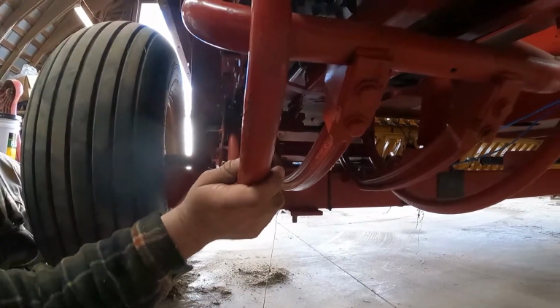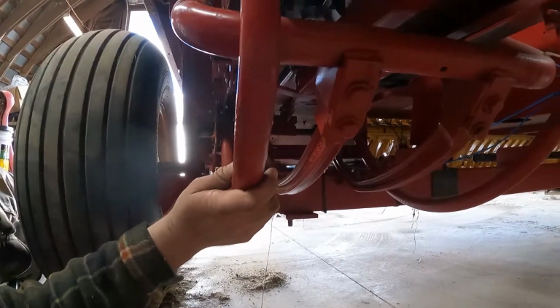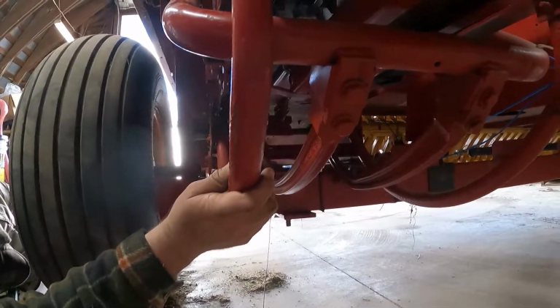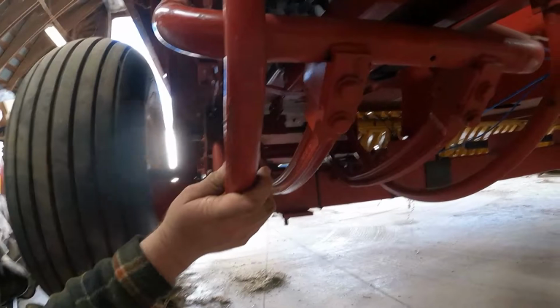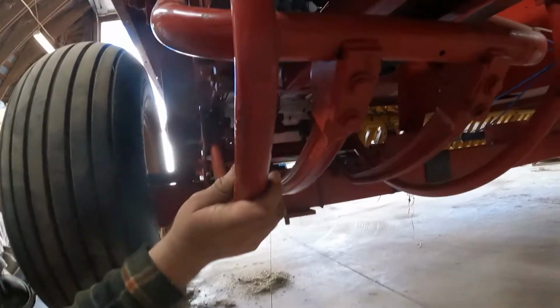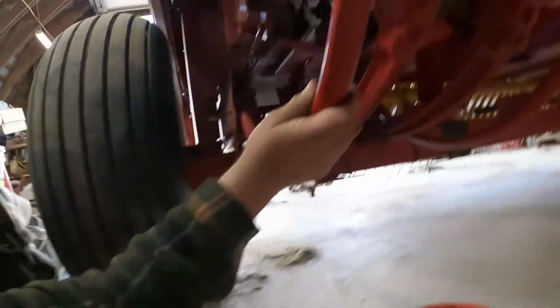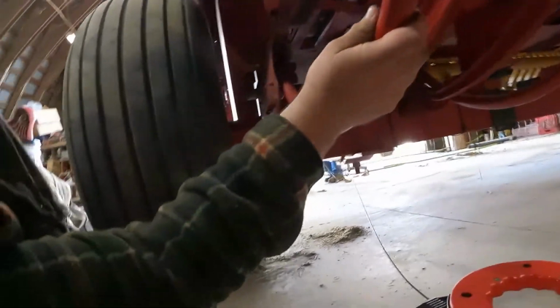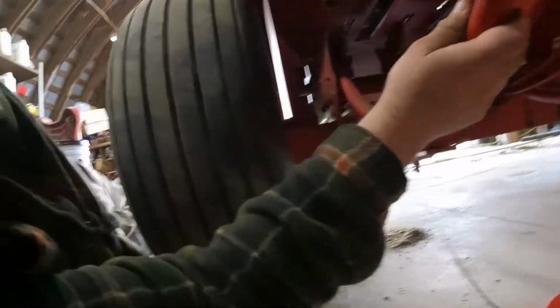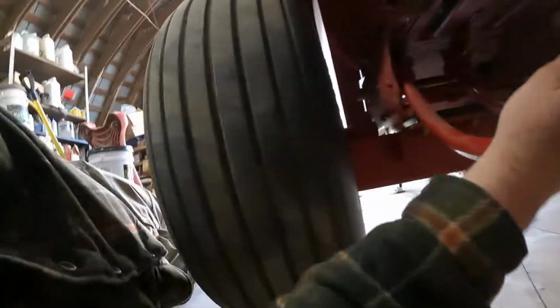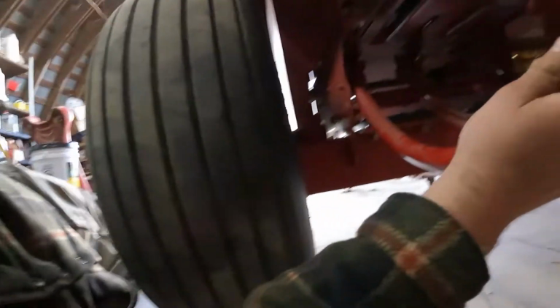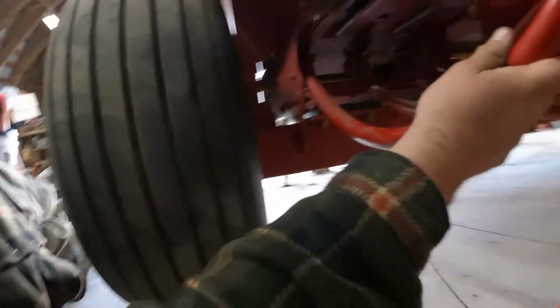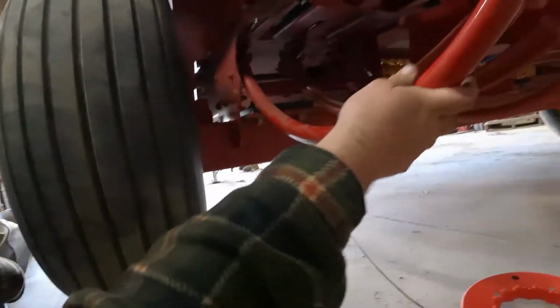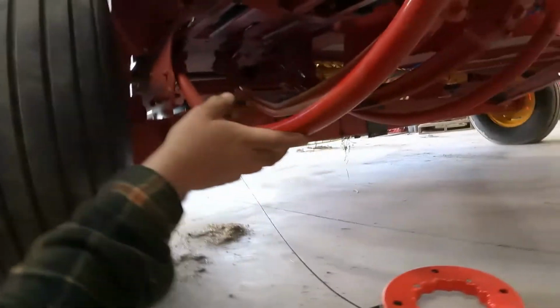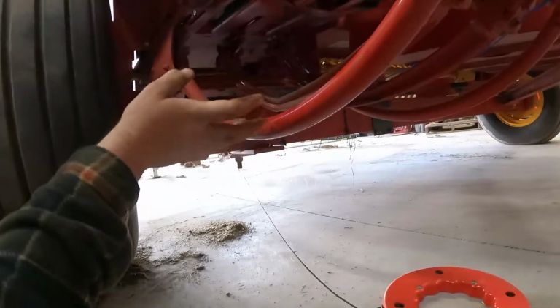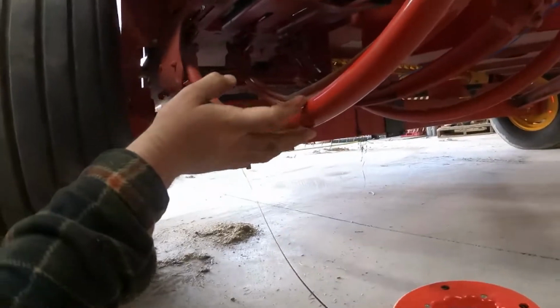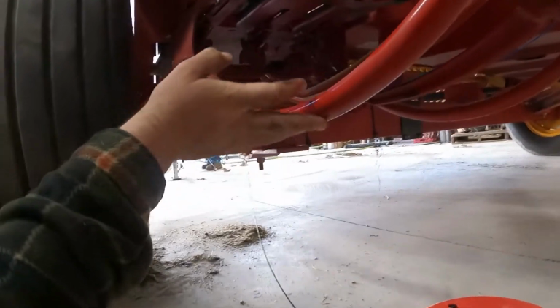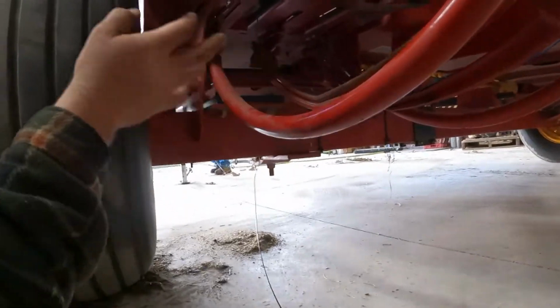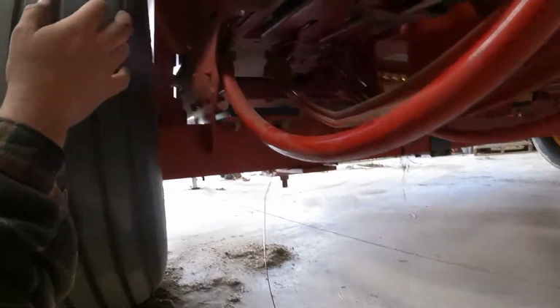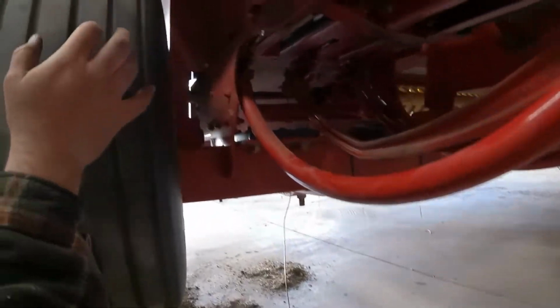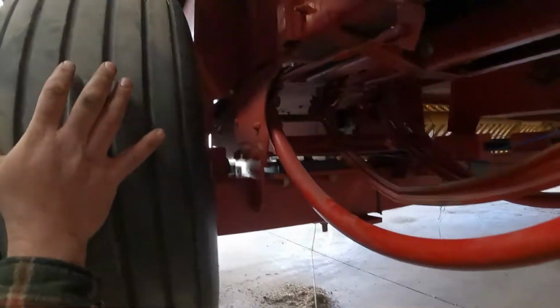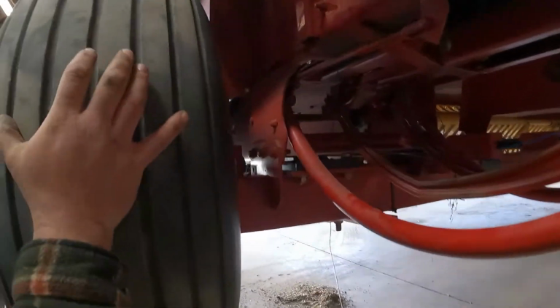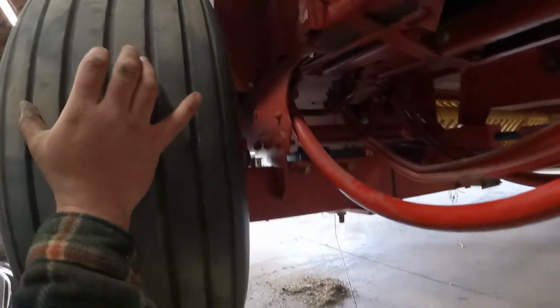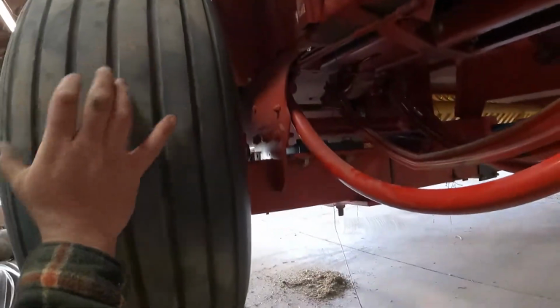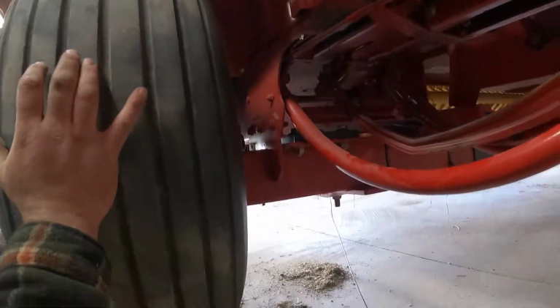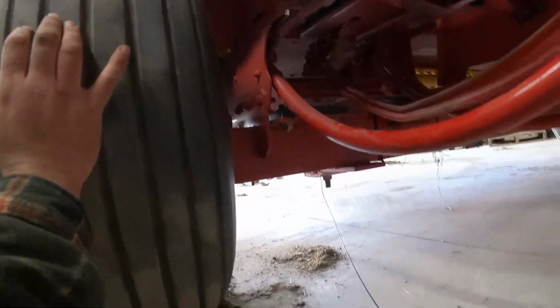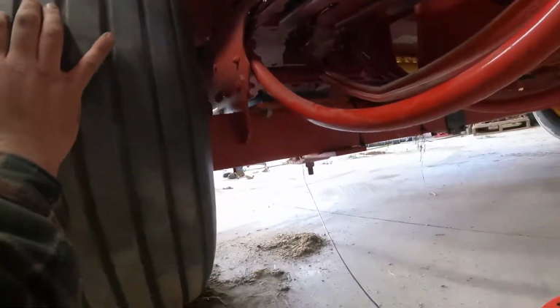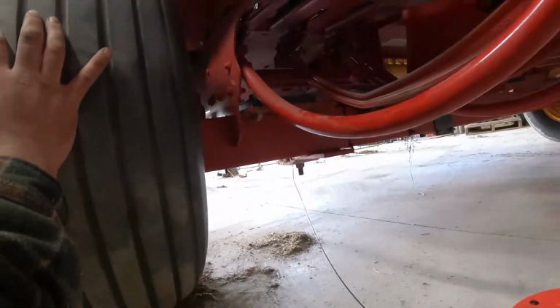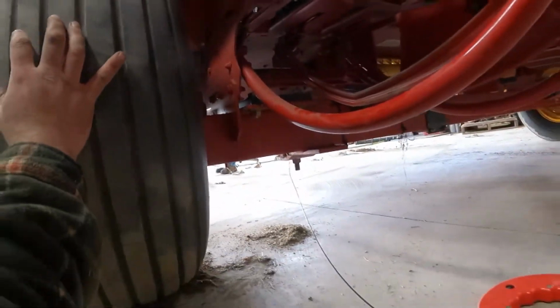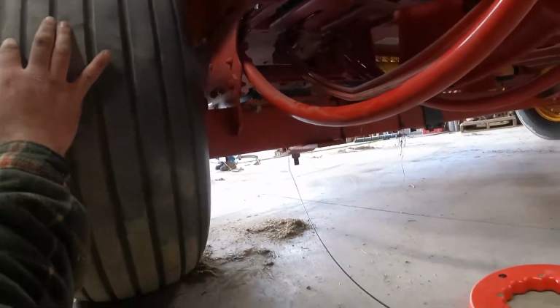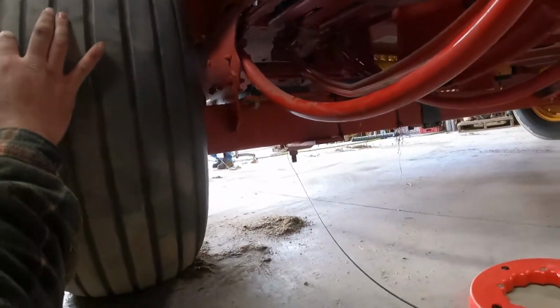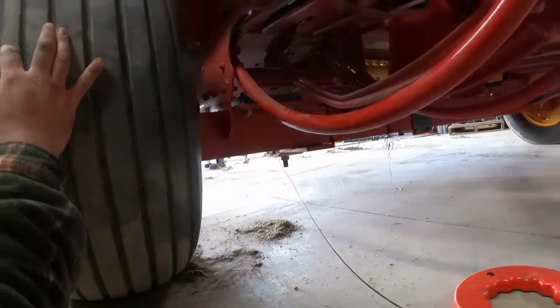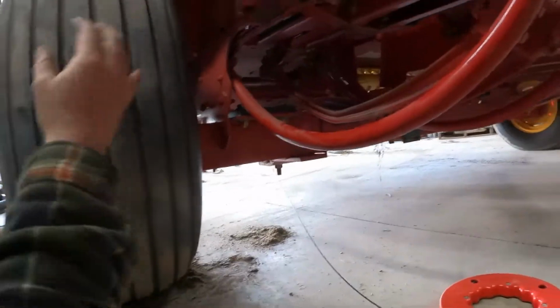I'm going to get that fished through, then we can attach the wire to that and pull them through.